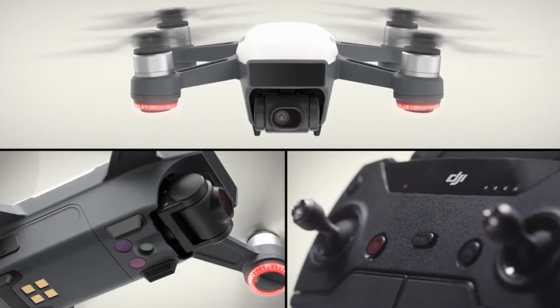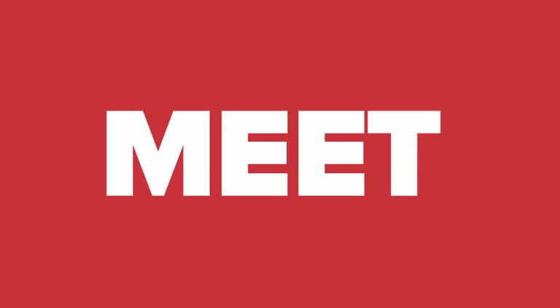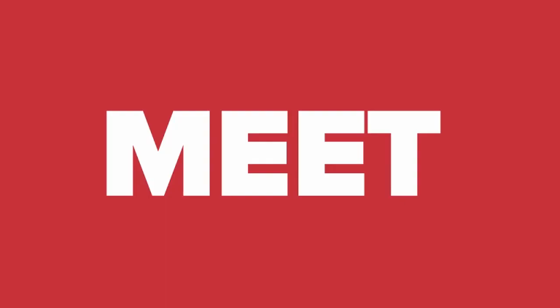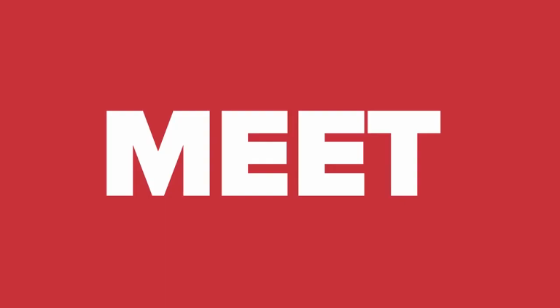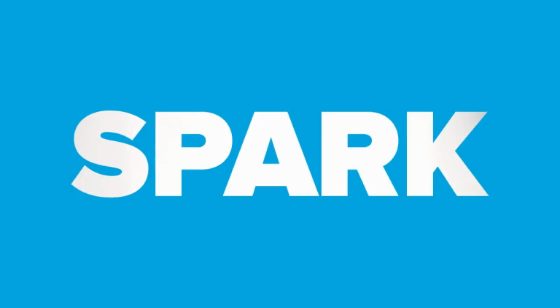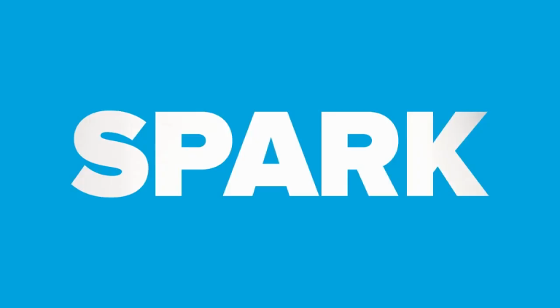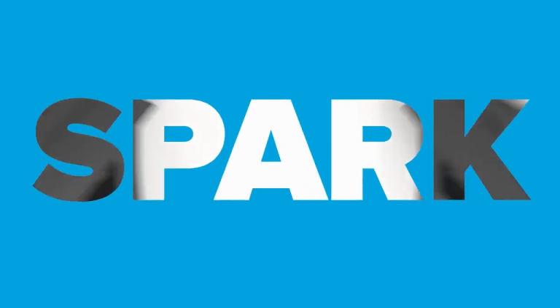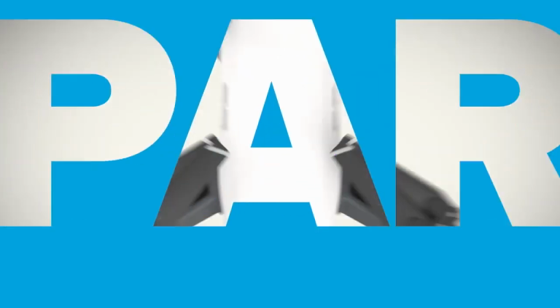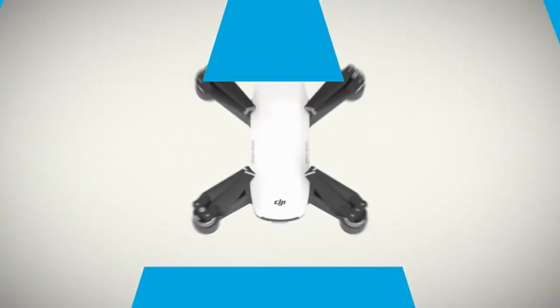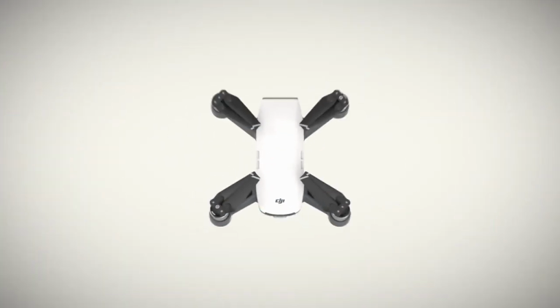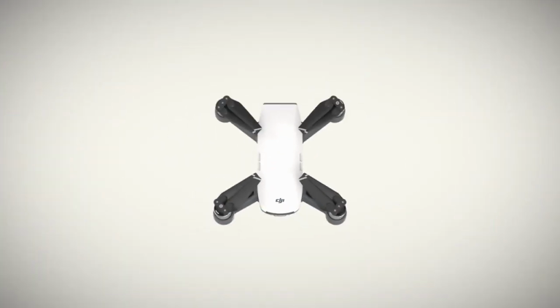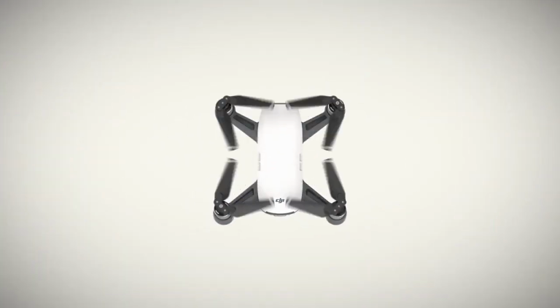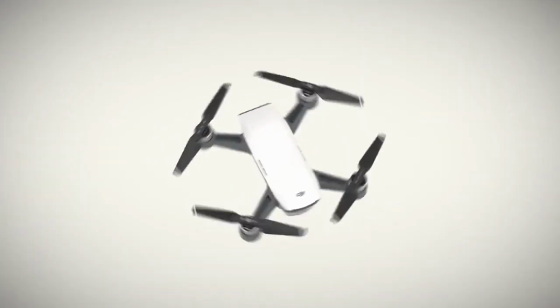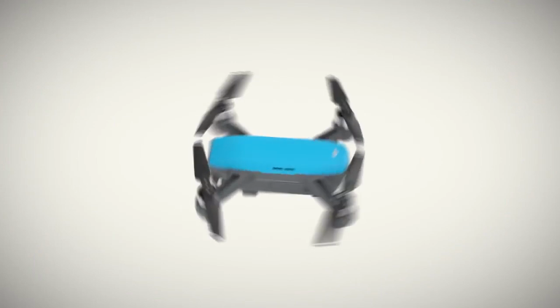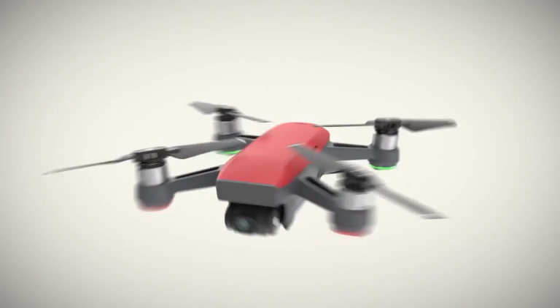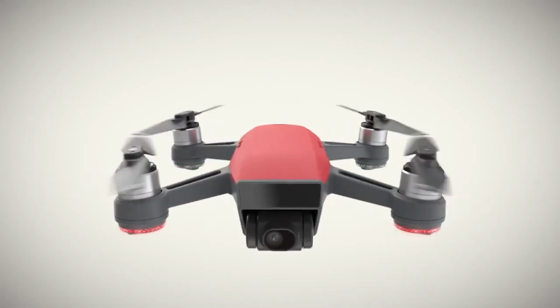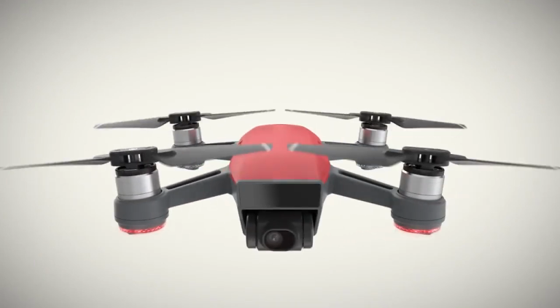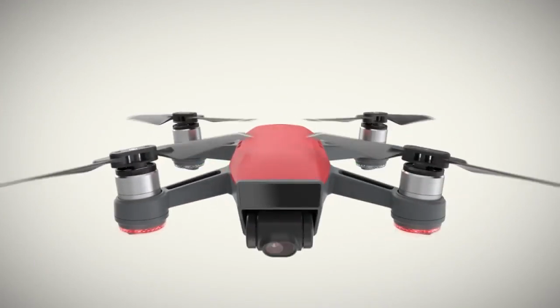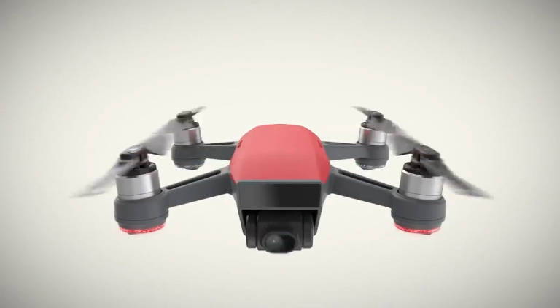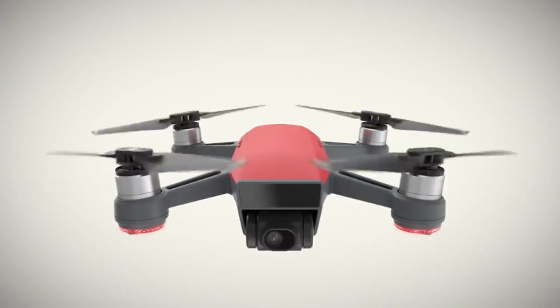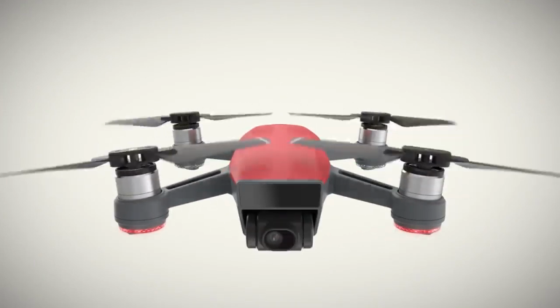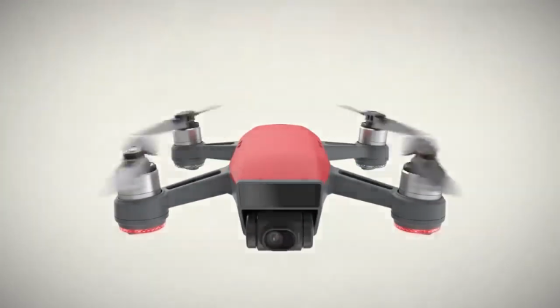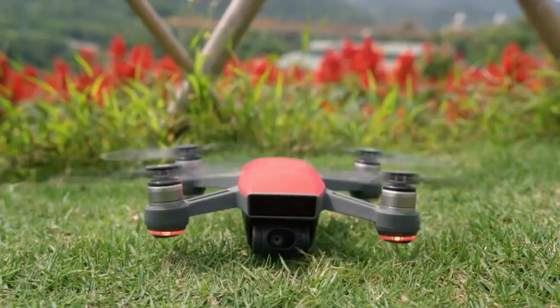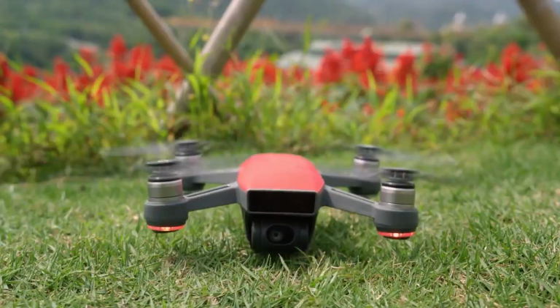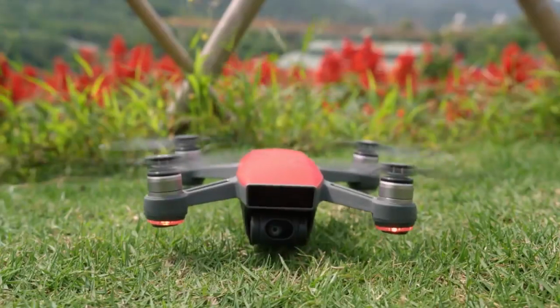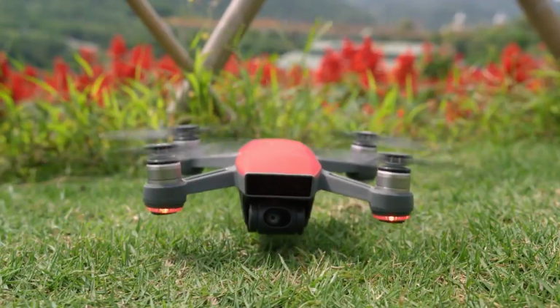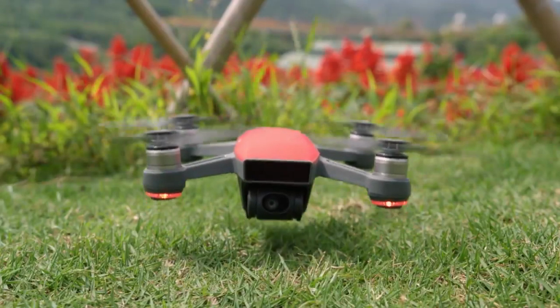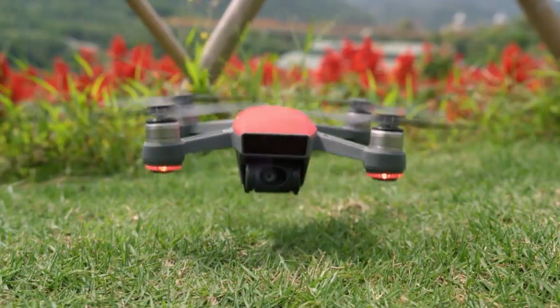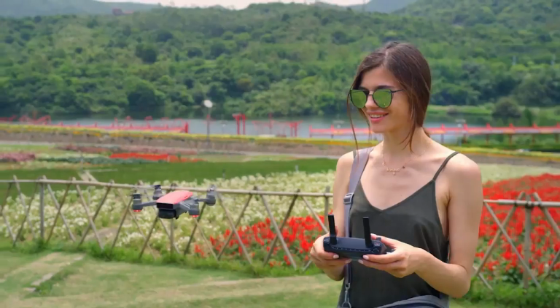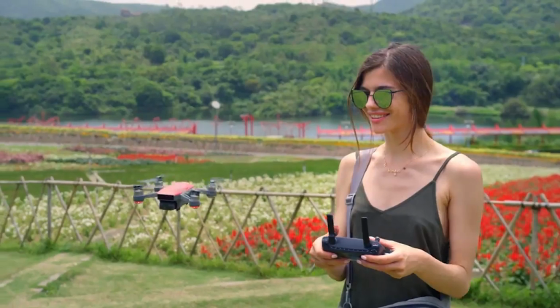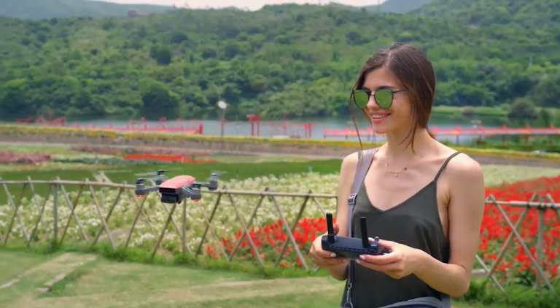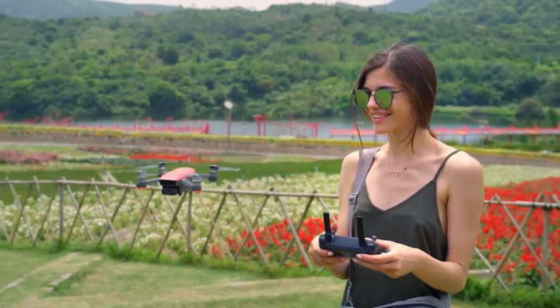Meet Spark. Small. Colorful. Smart. A powerful flying camera that you can take anywhere.